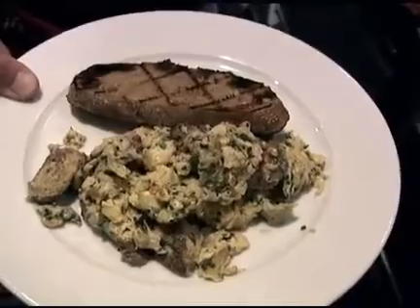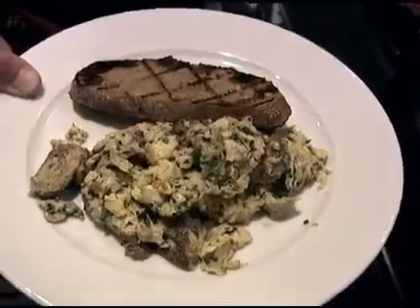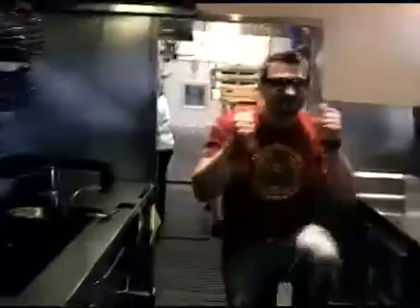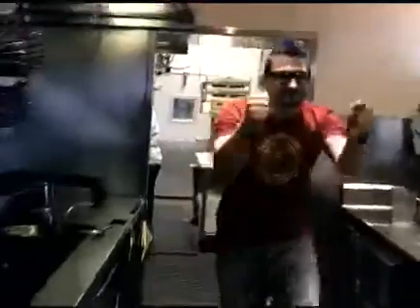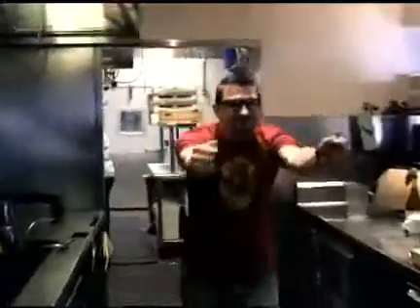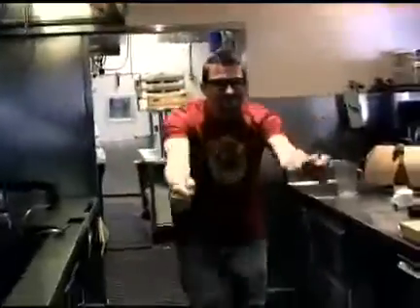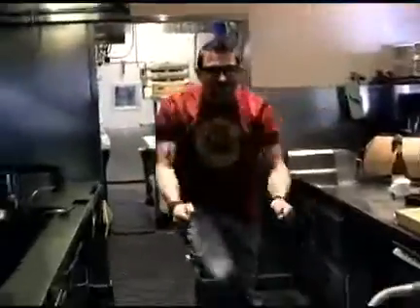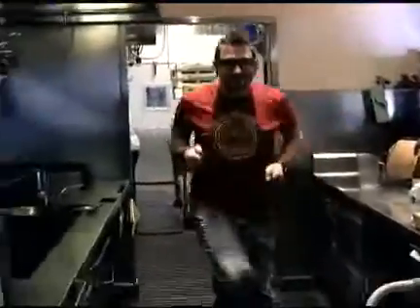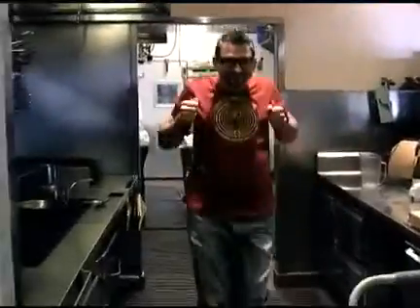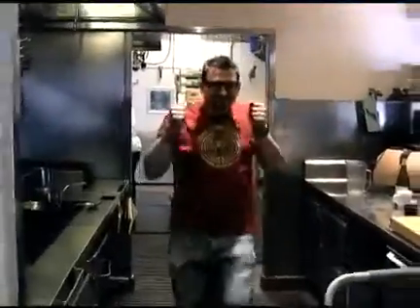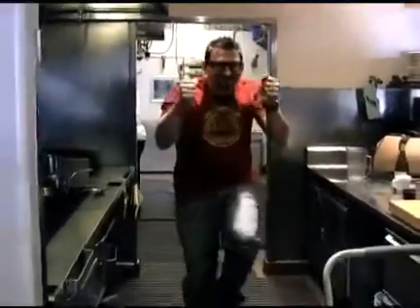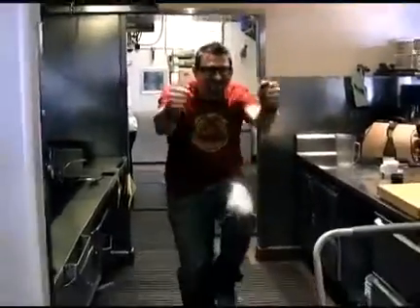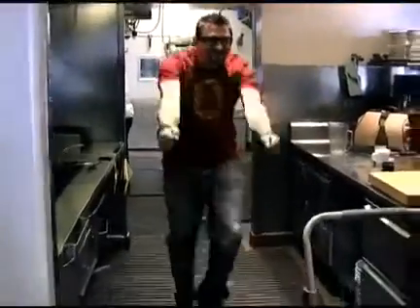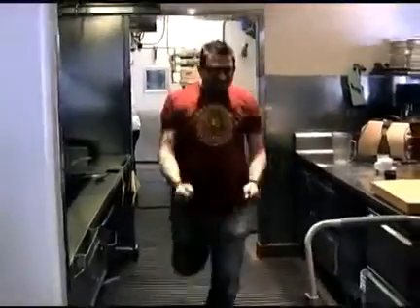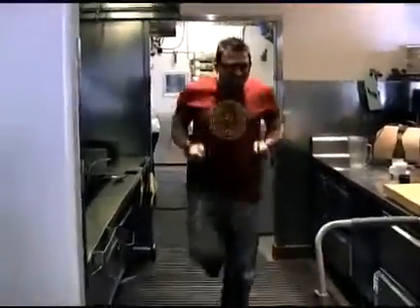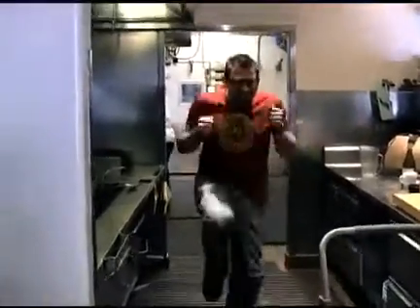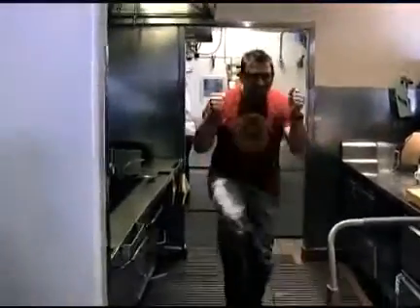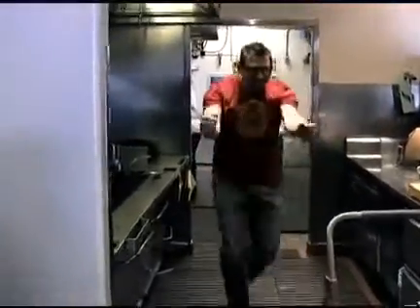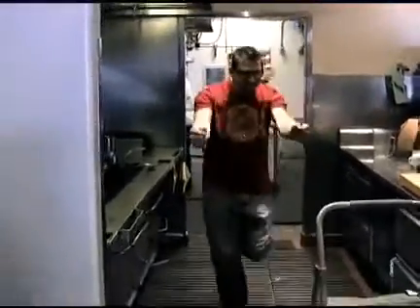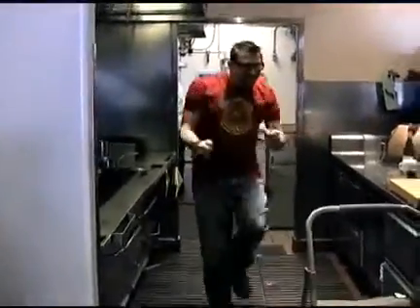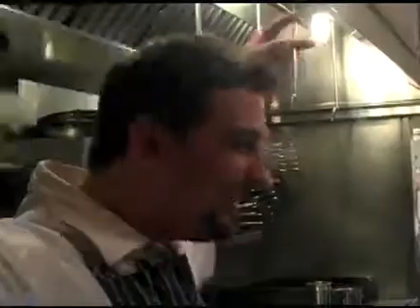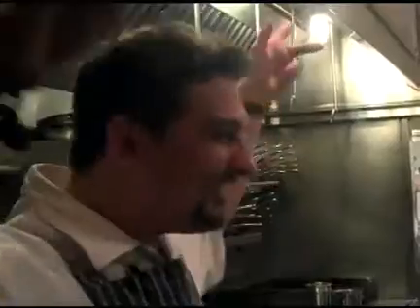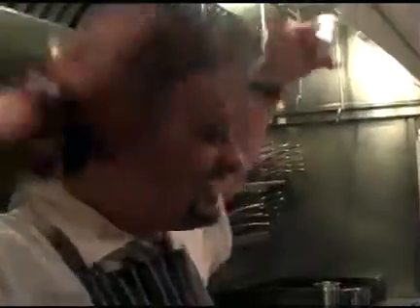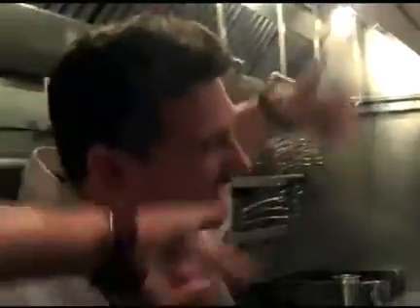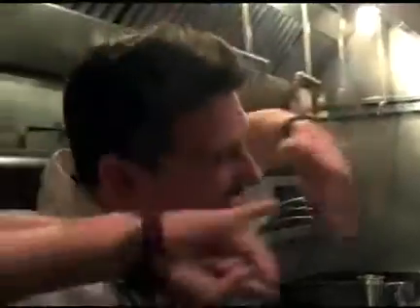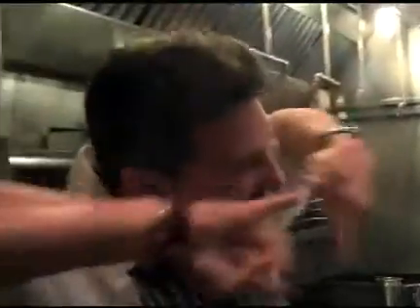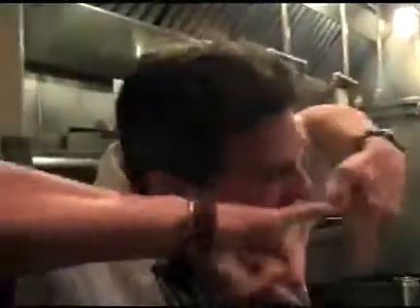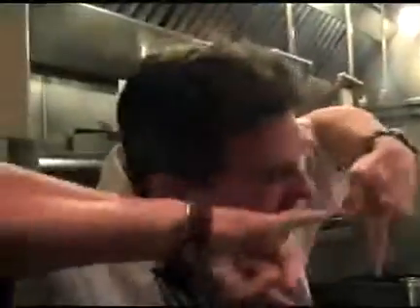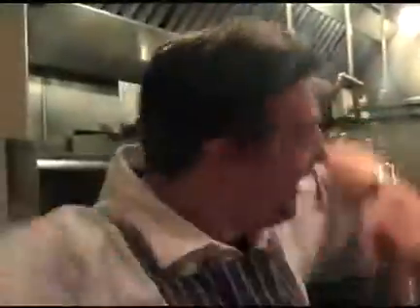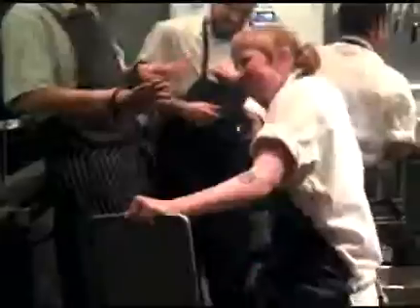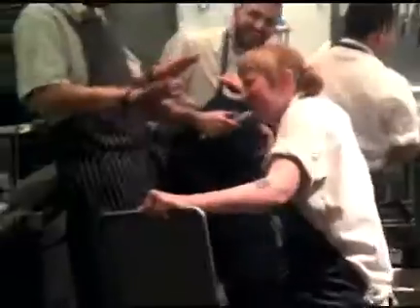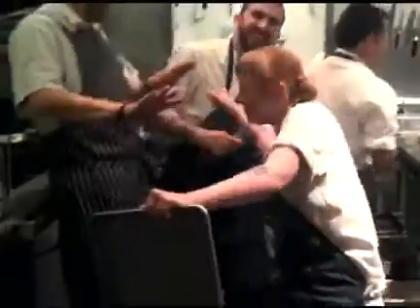Two calf brains, one teaspoon salt, one teaspoon lemon juice, one teaspoon white wine, five eggs.